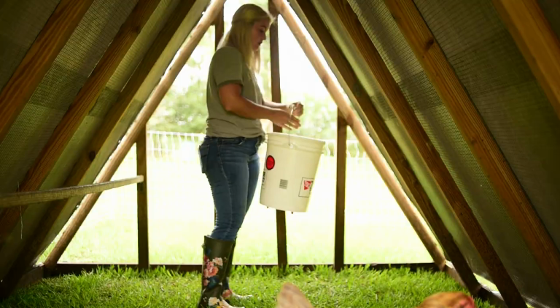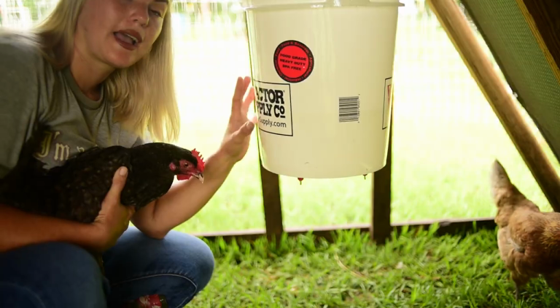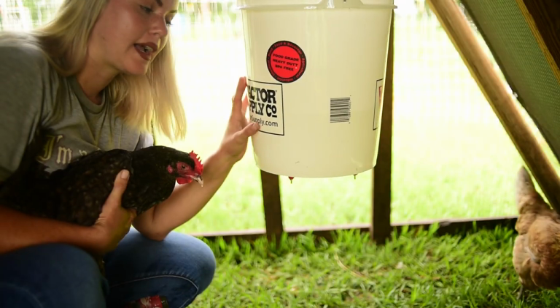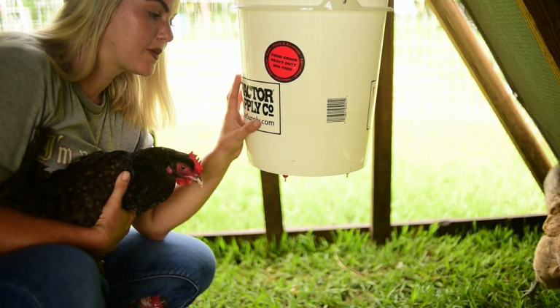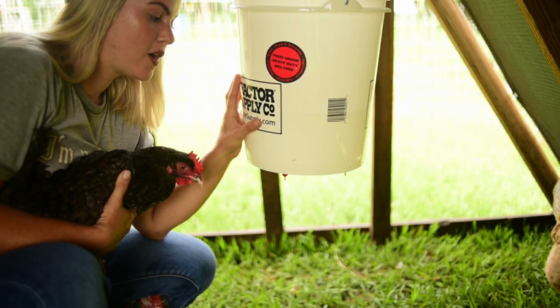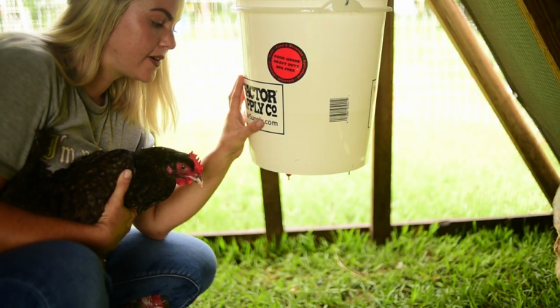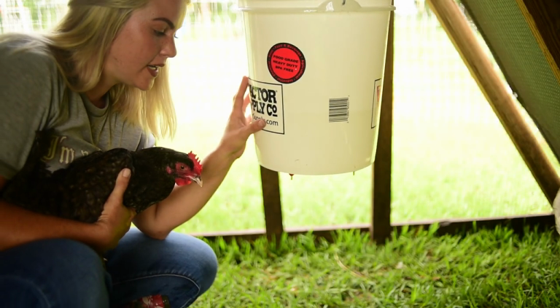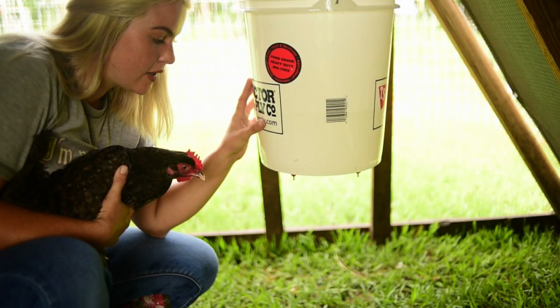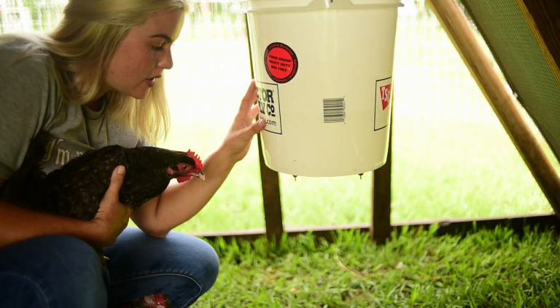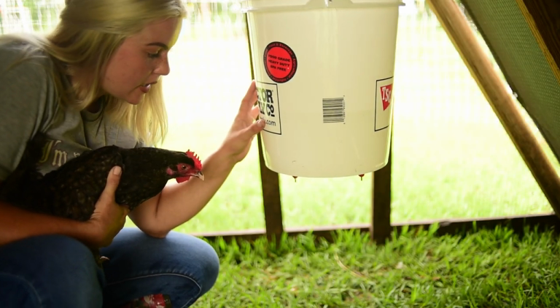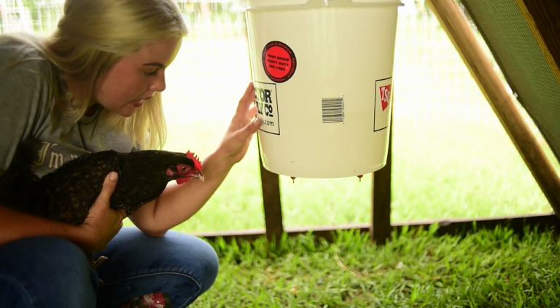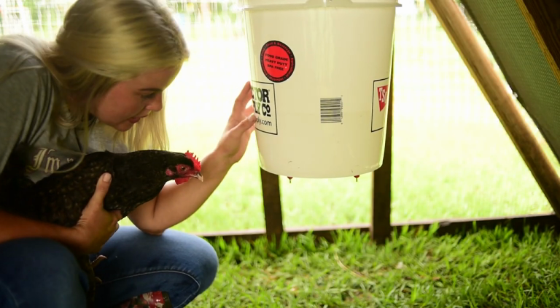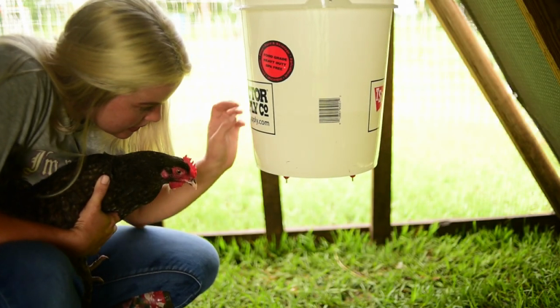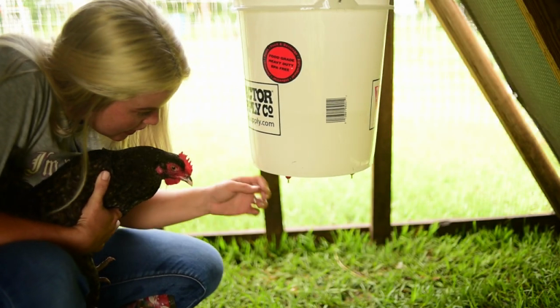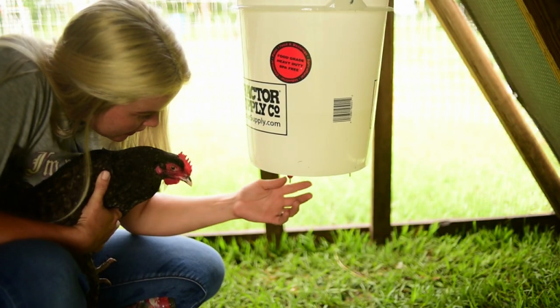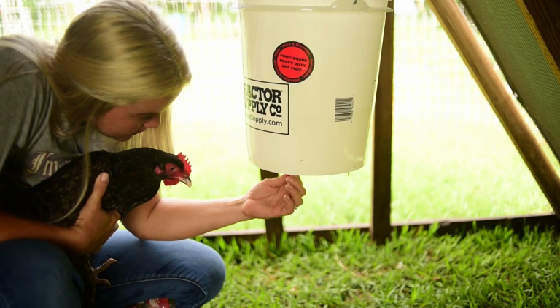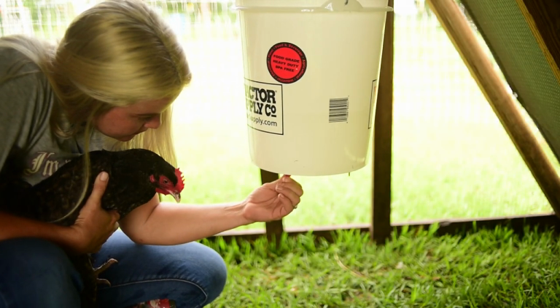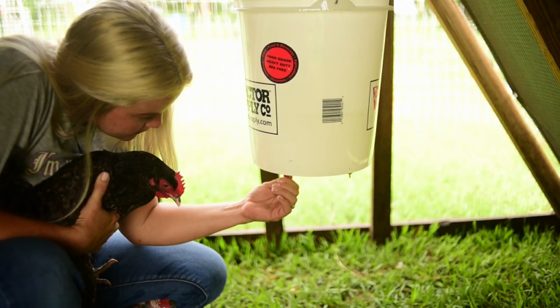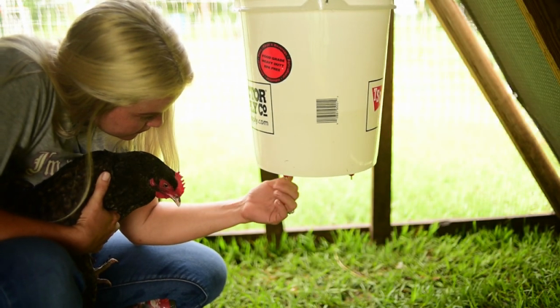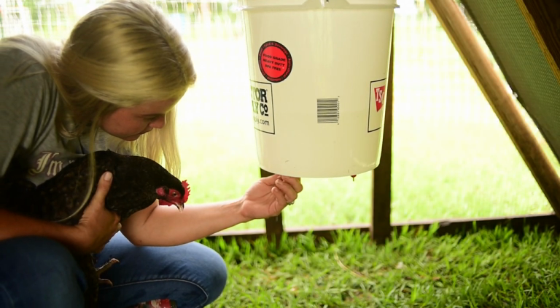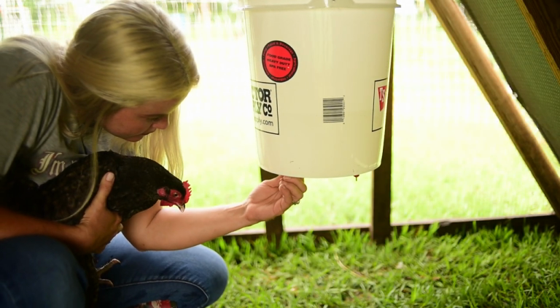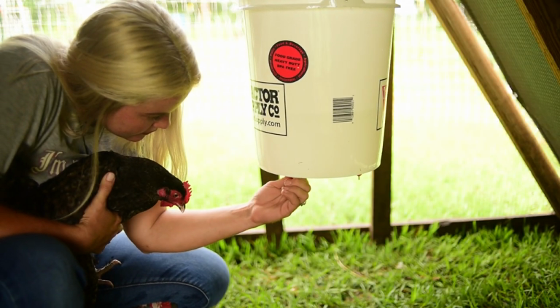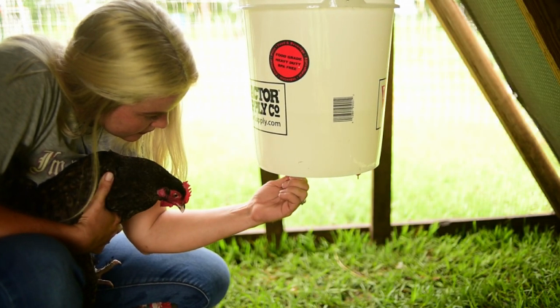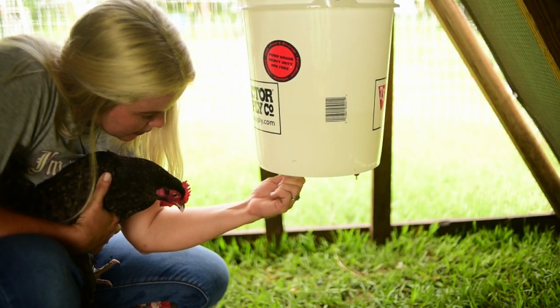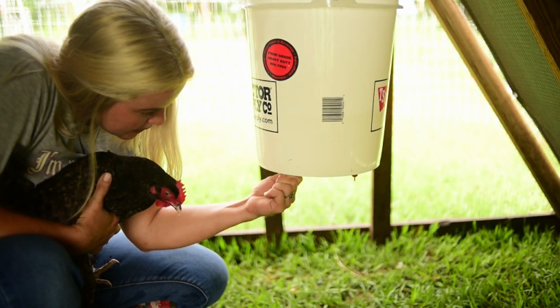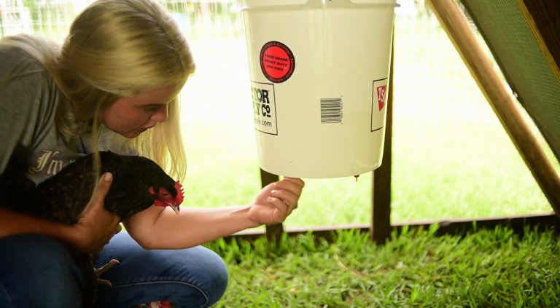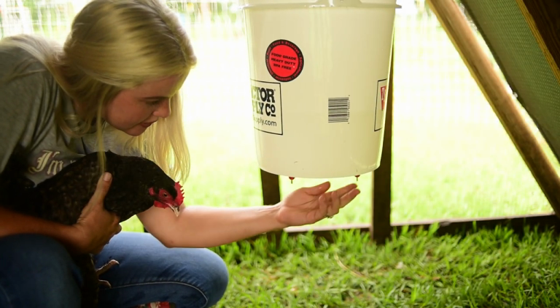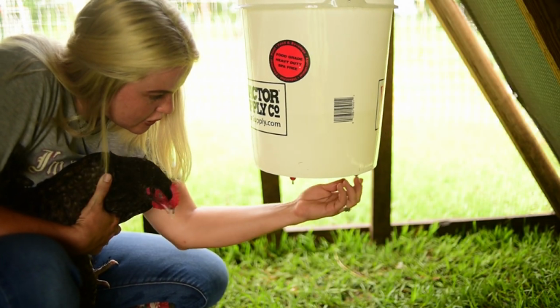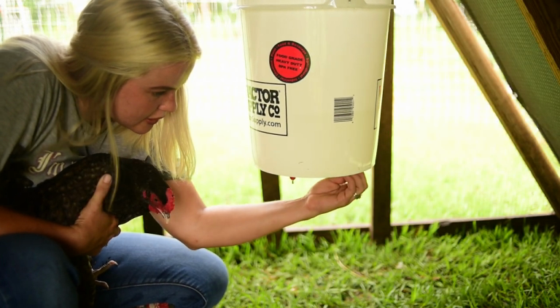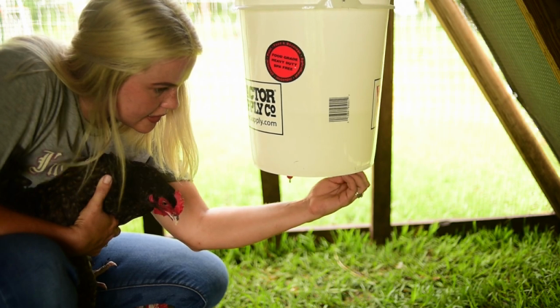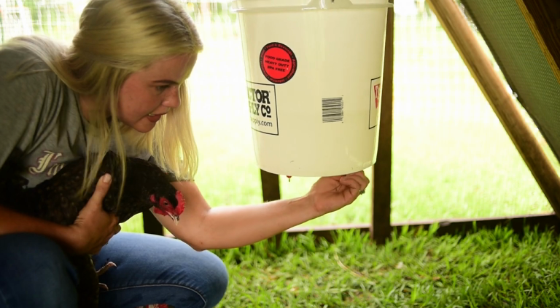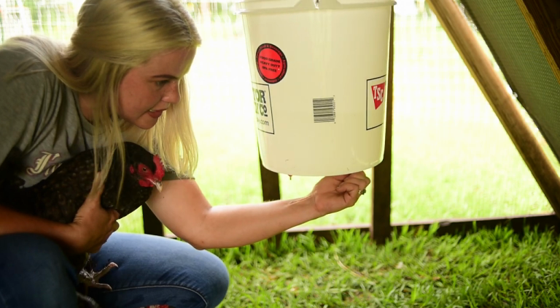I've got some water in here — make sure this is good and tight.